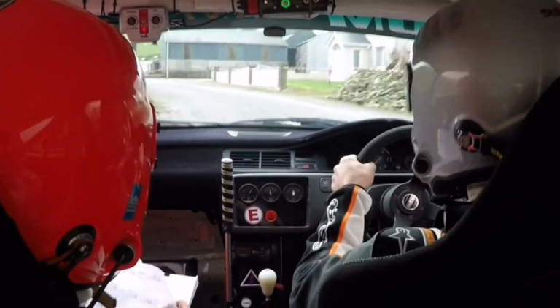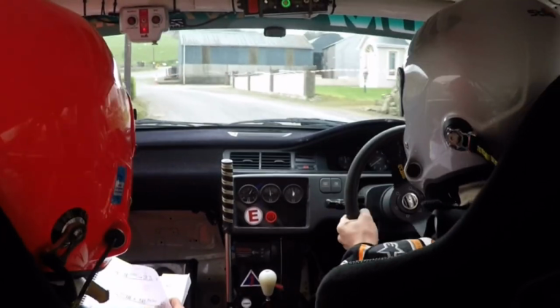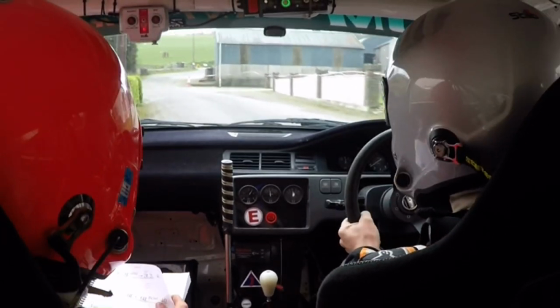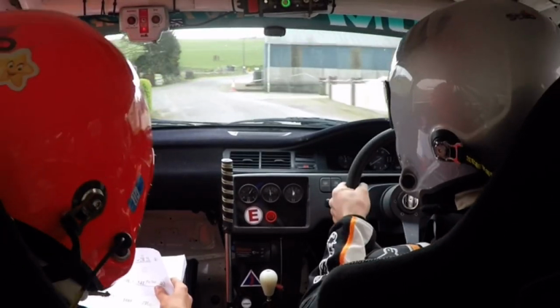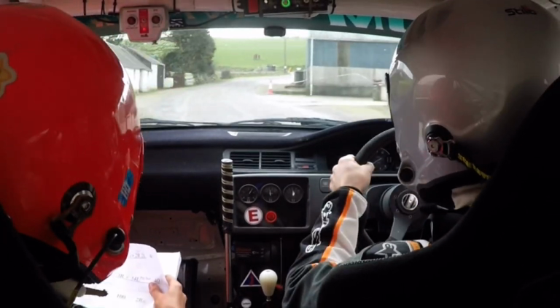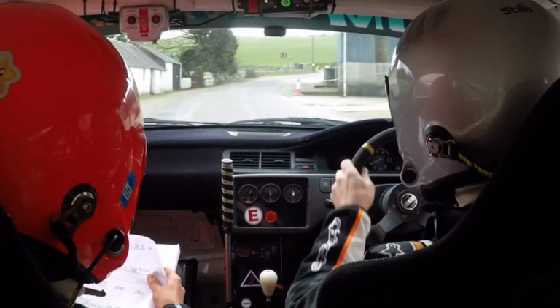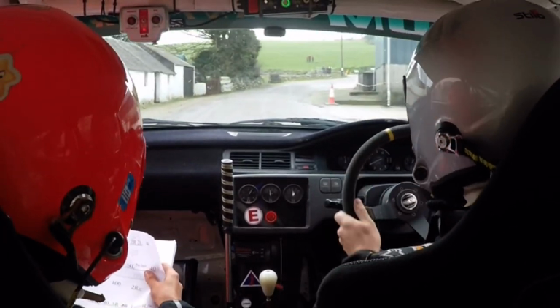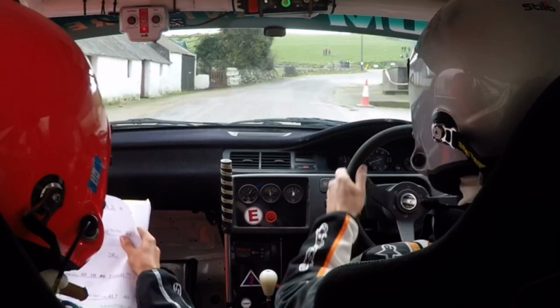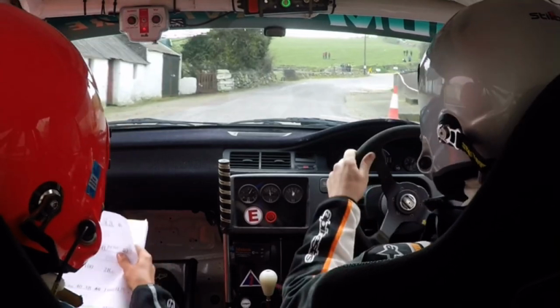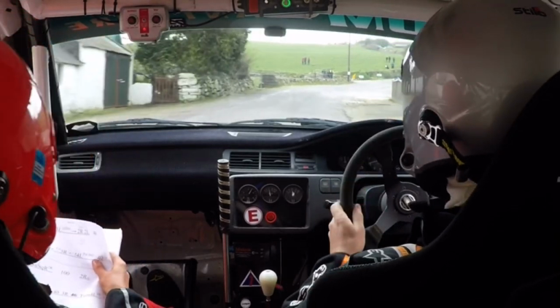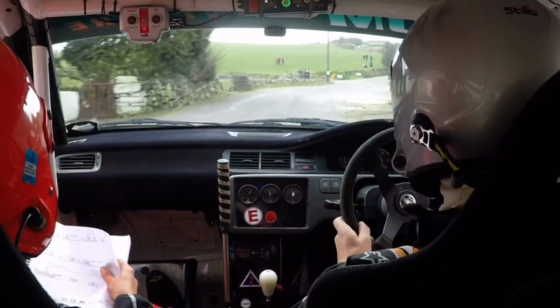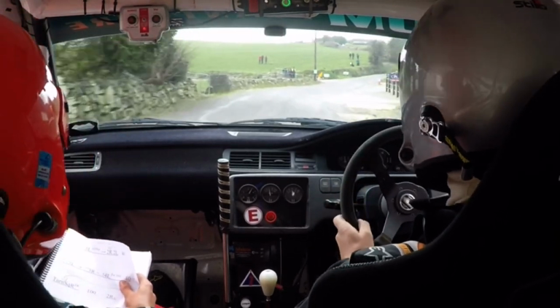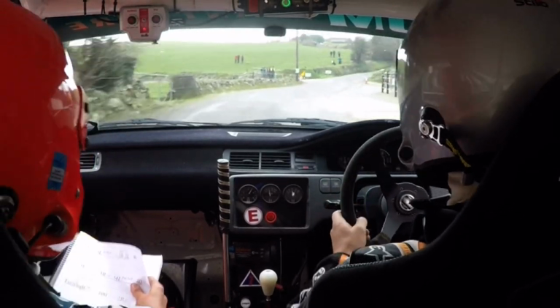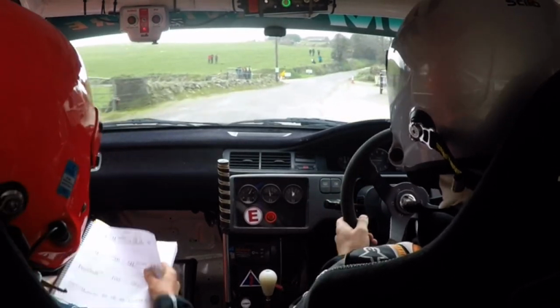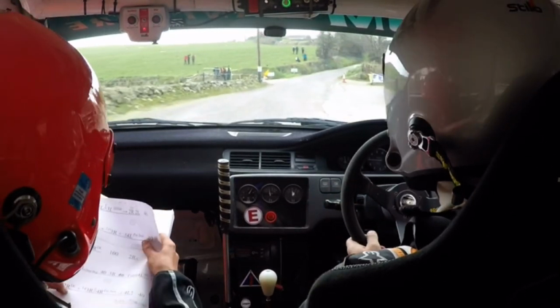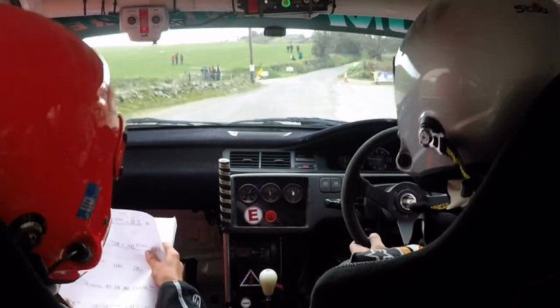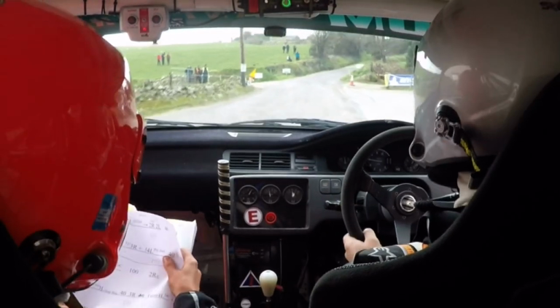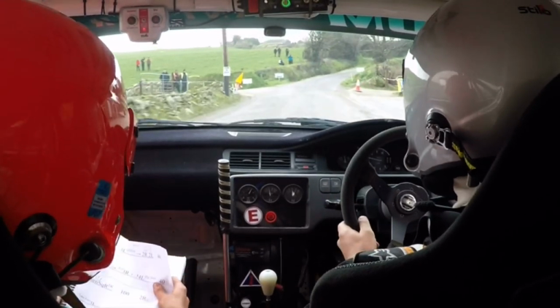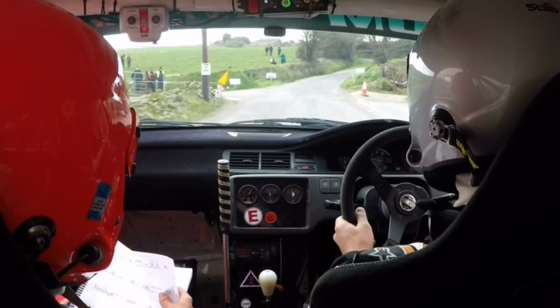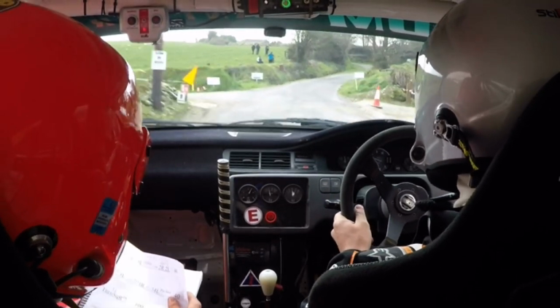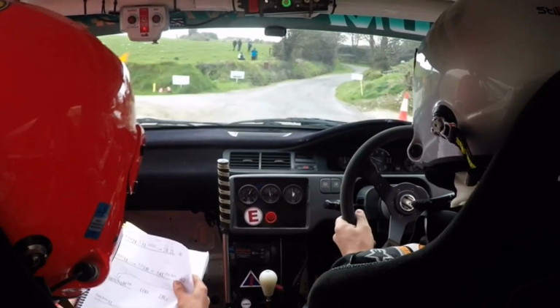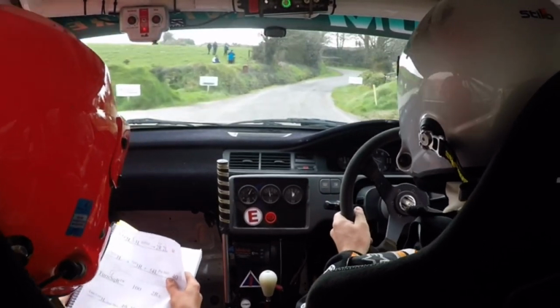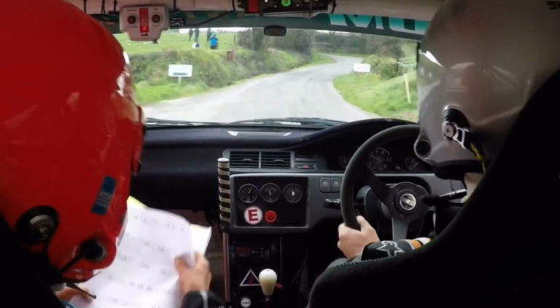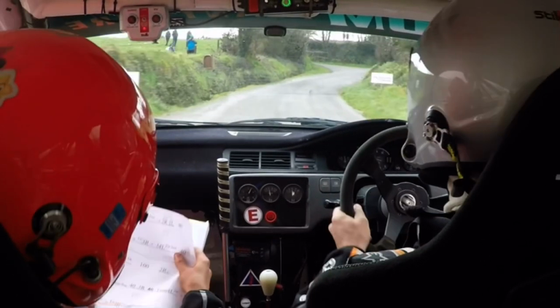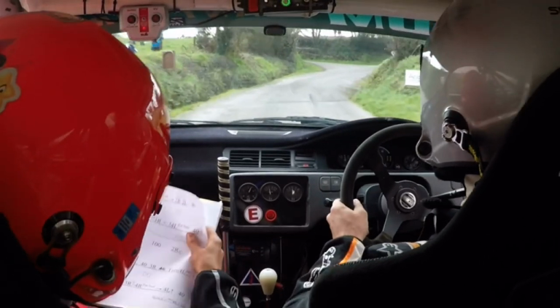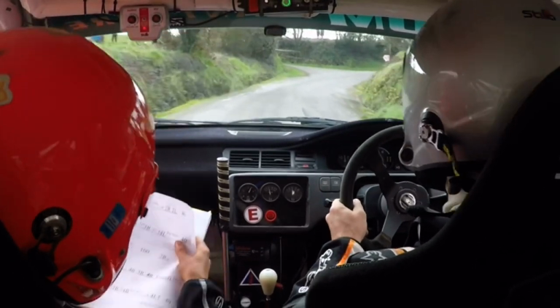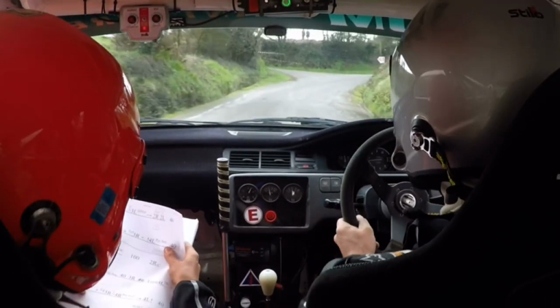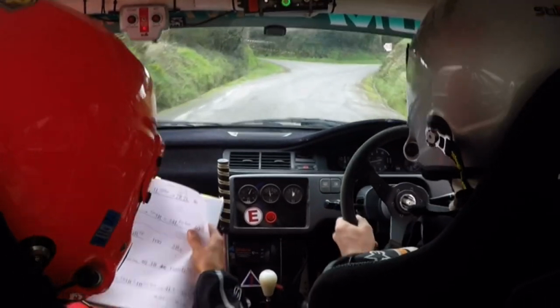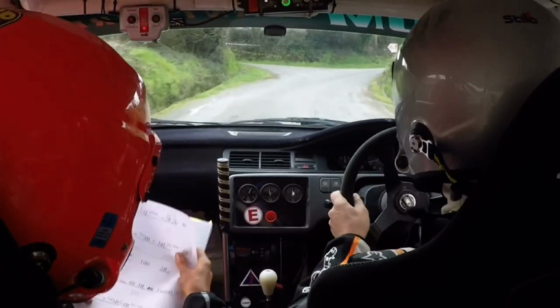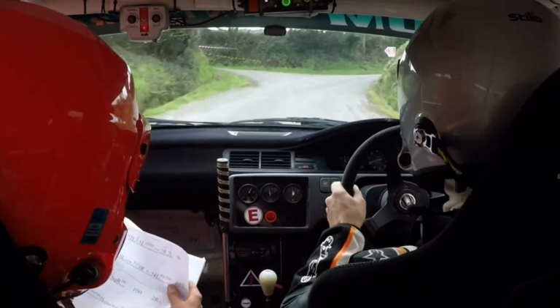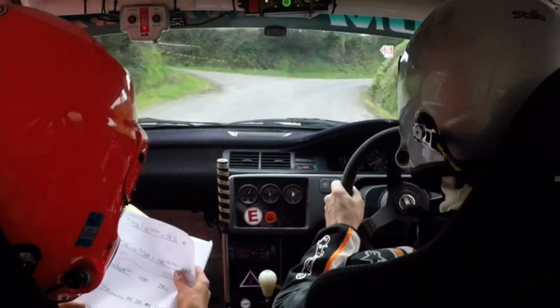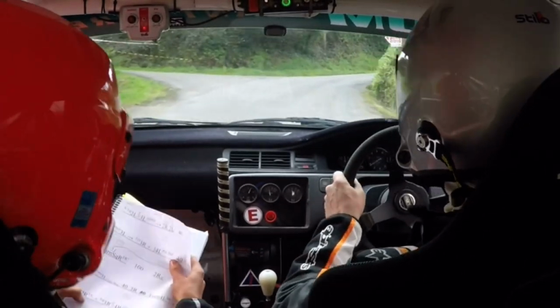Long 2 right, long 3 right, tightens into a 4 right. 3 right, tightens into a 4 right. 4 left.